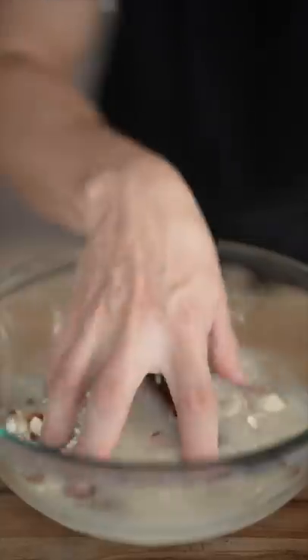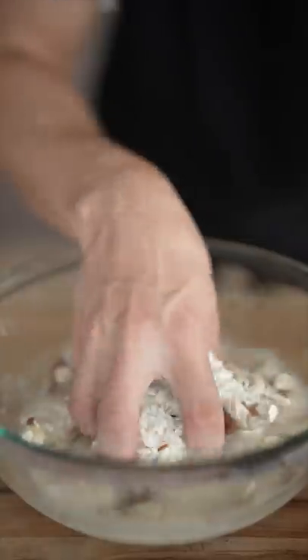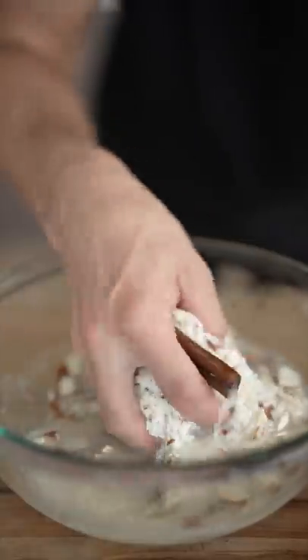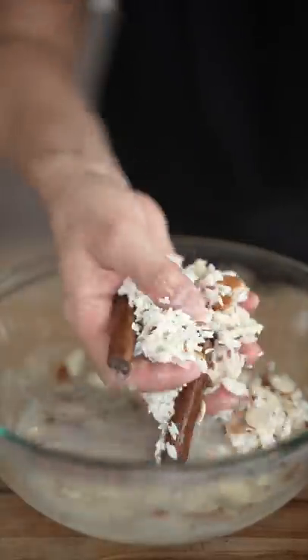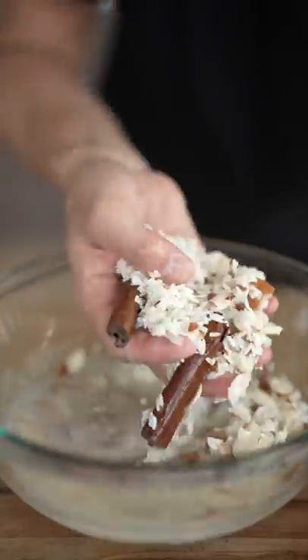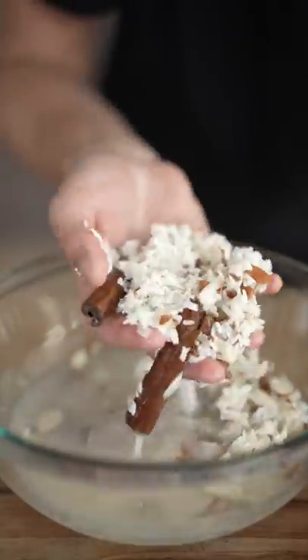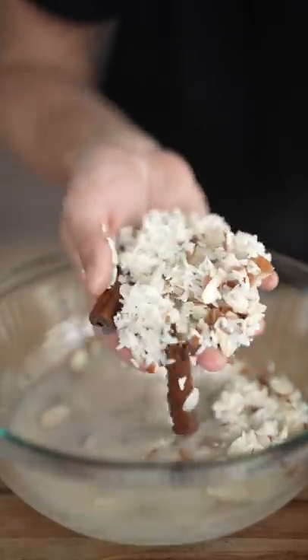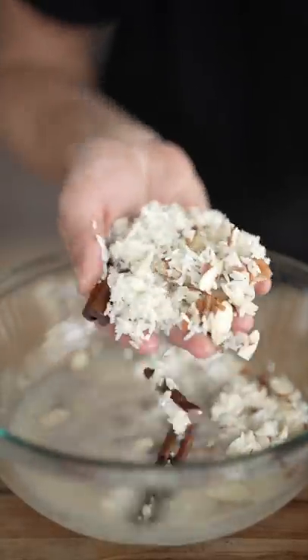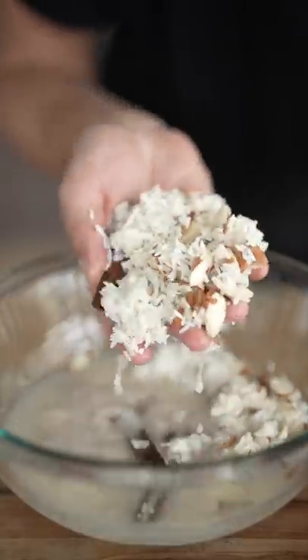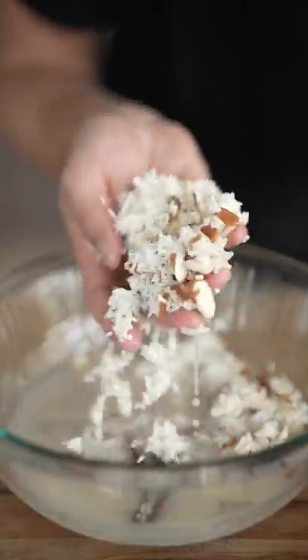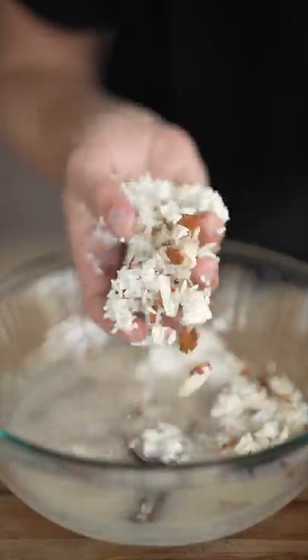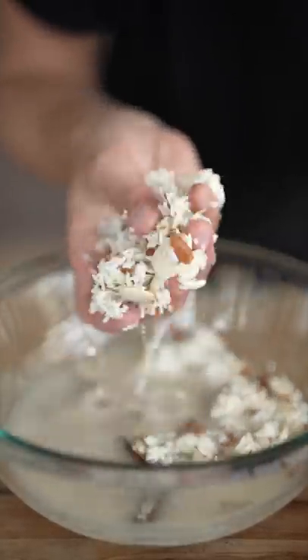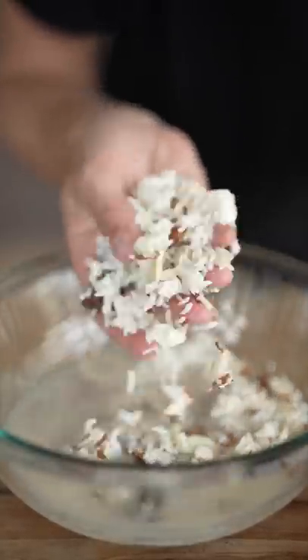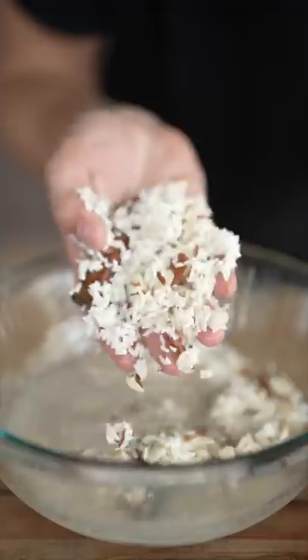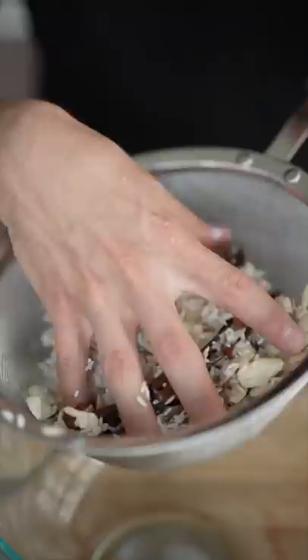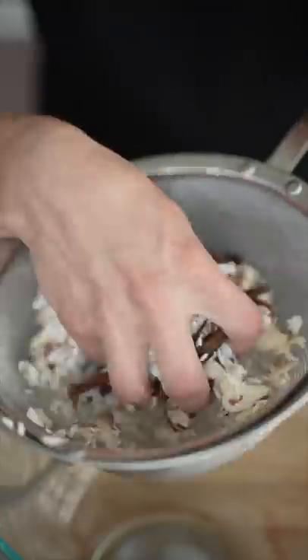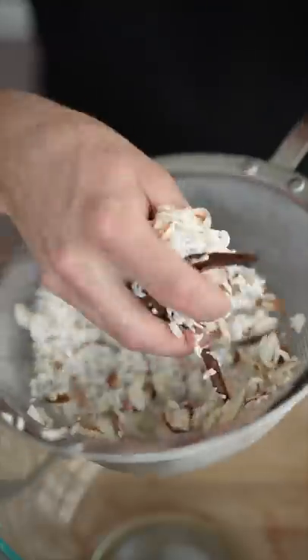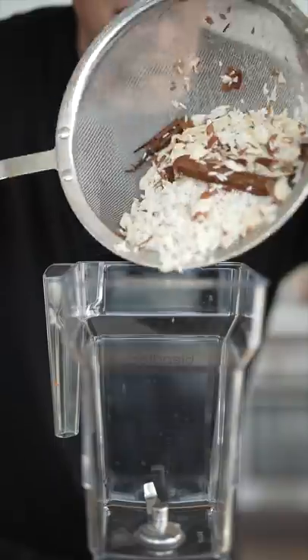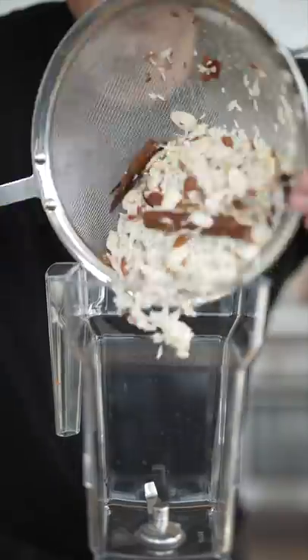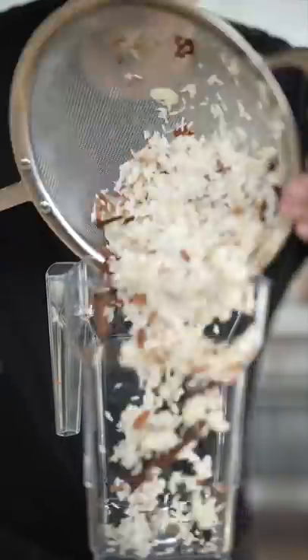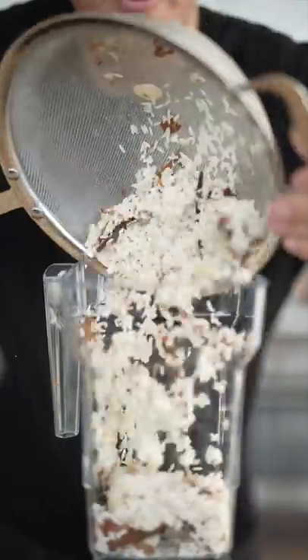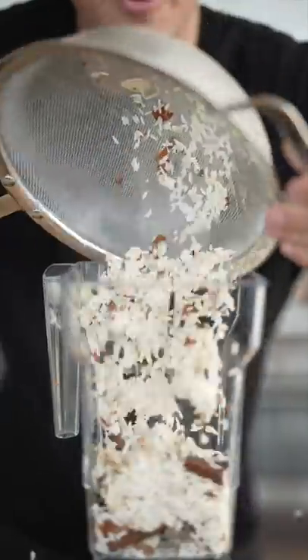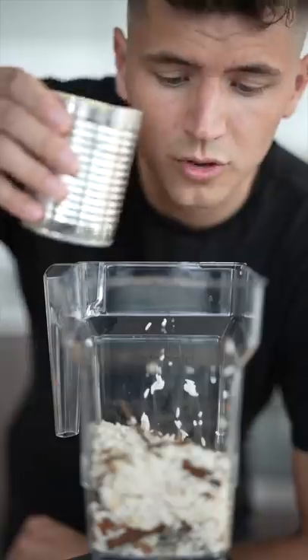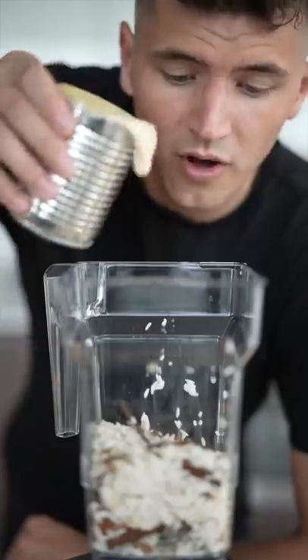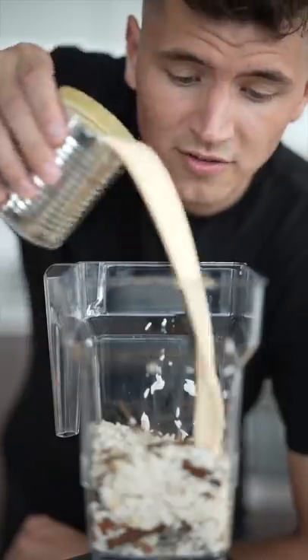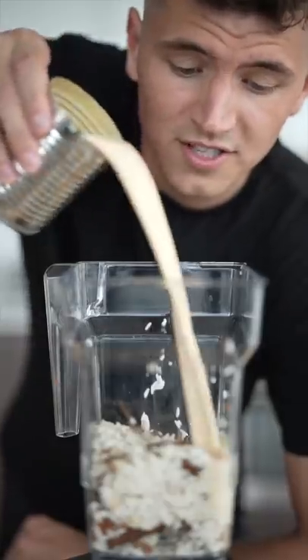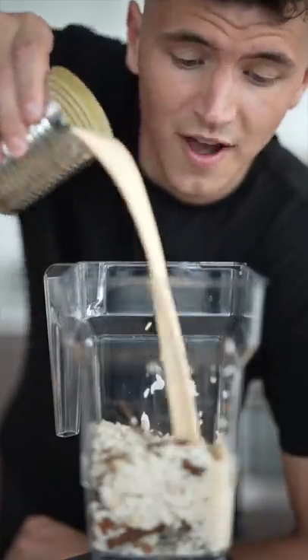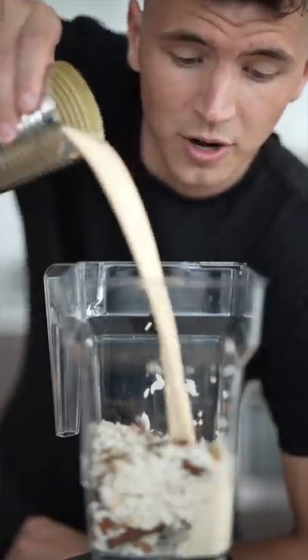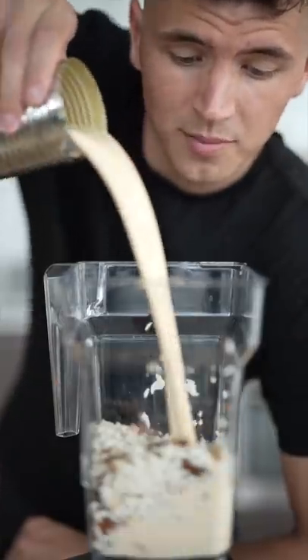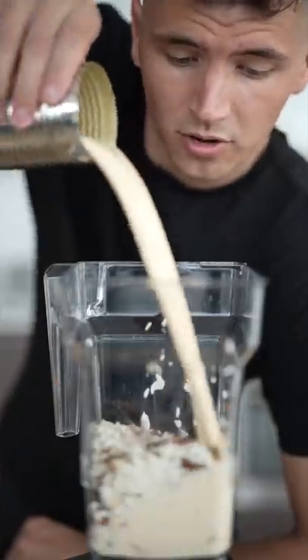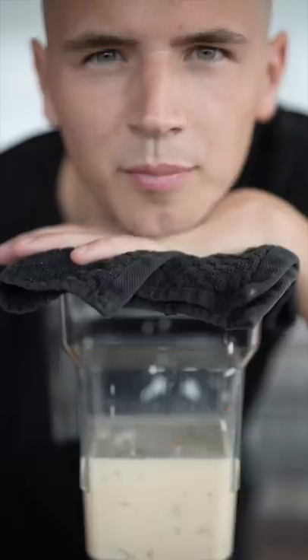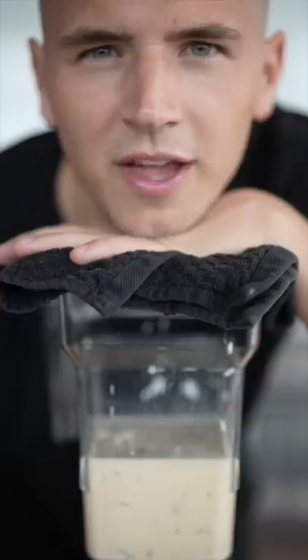In the morning, the water will be murky and everything will be softer. Strain it, then add to your blender with 12 ounces of evaporated milk and blend.